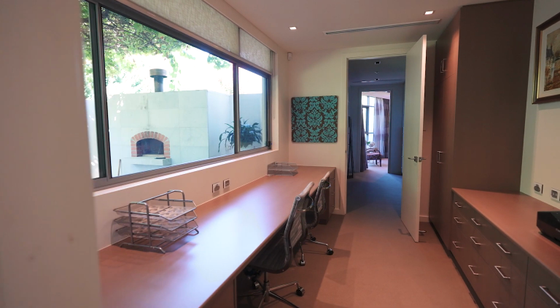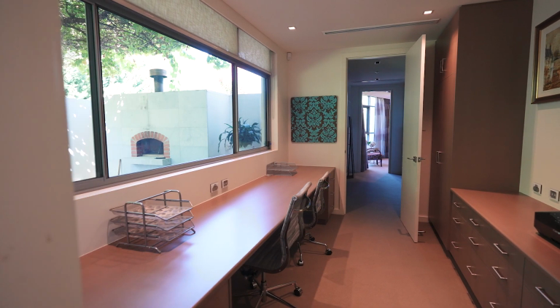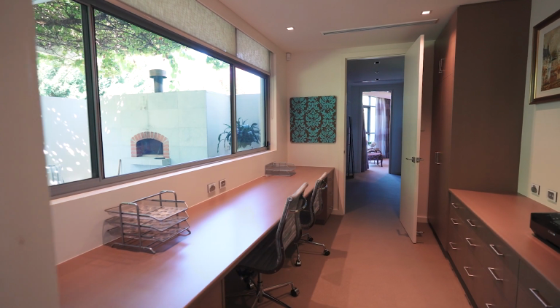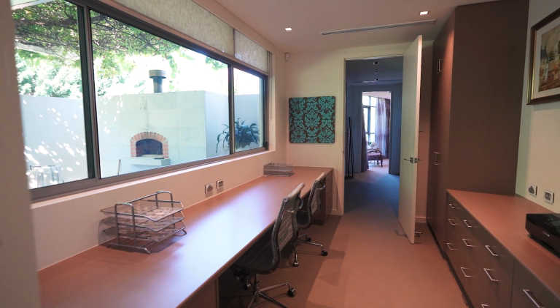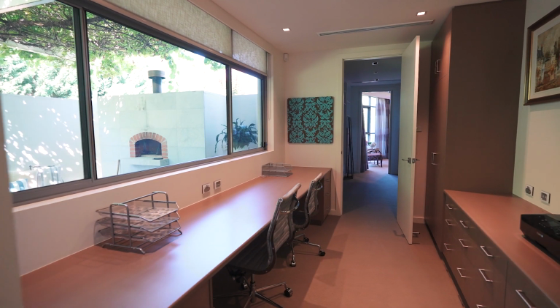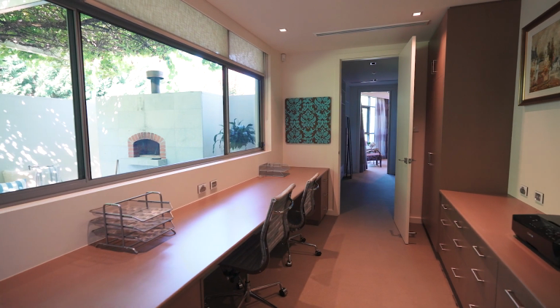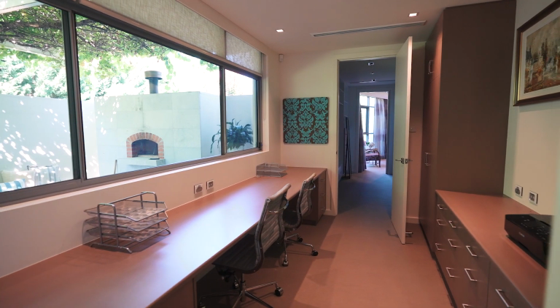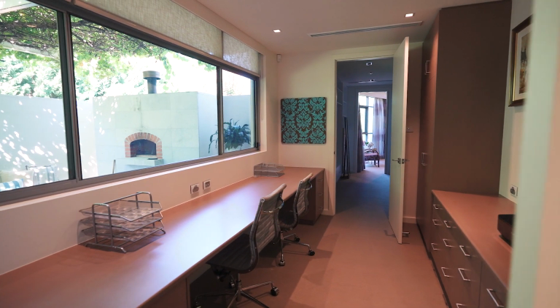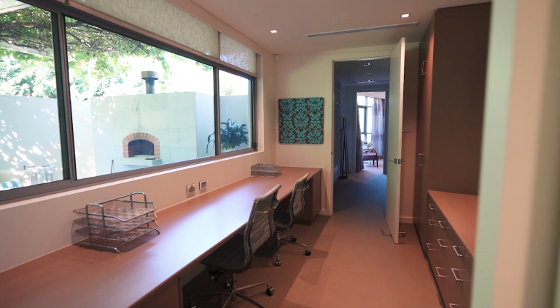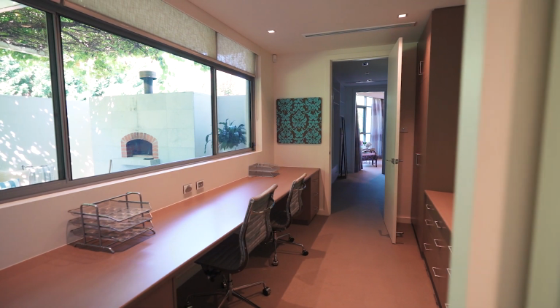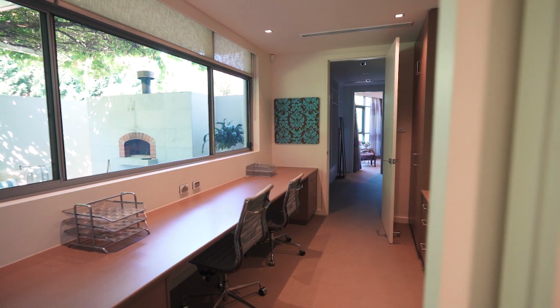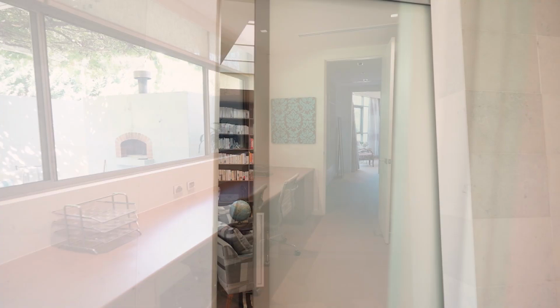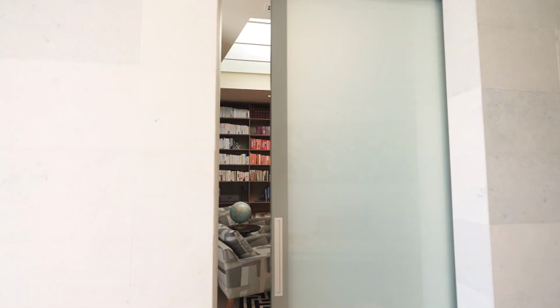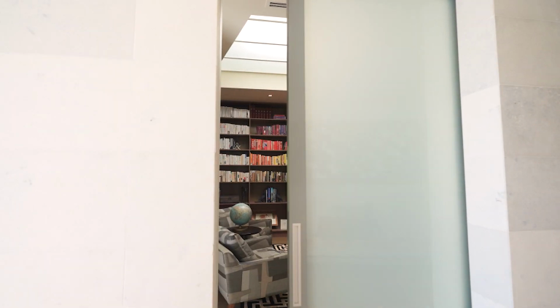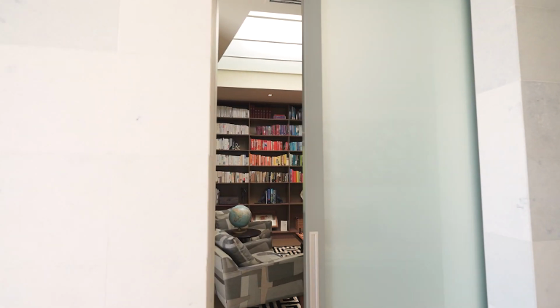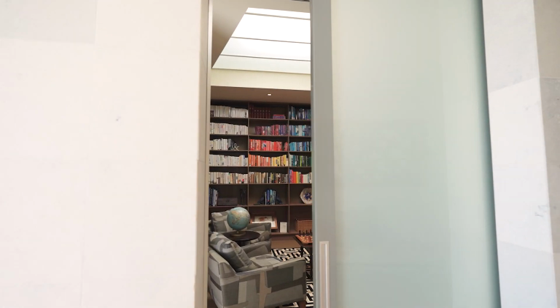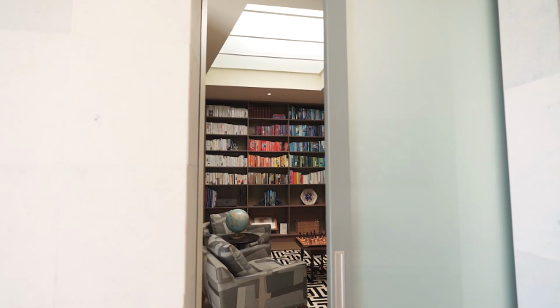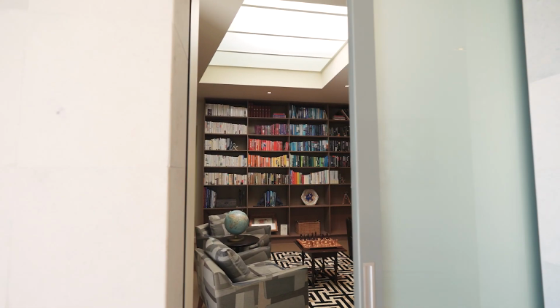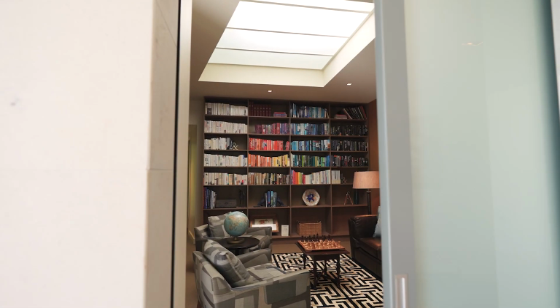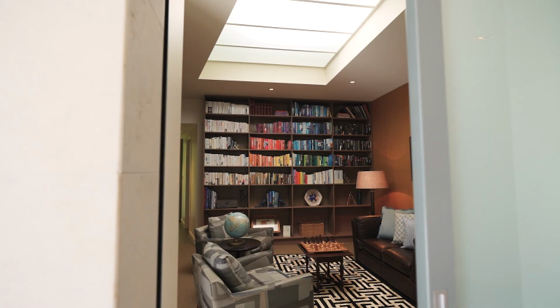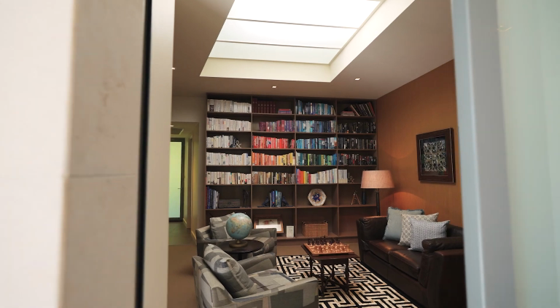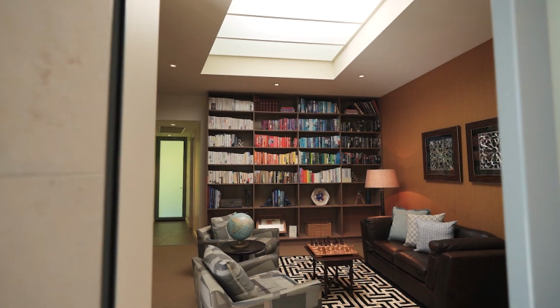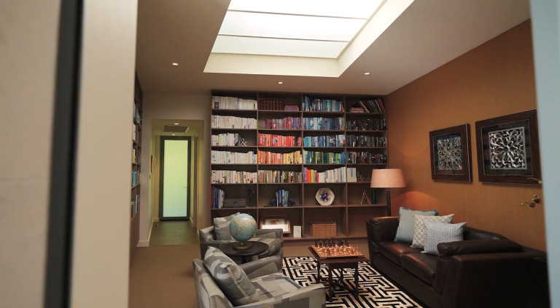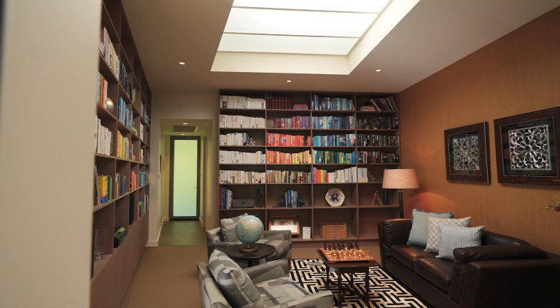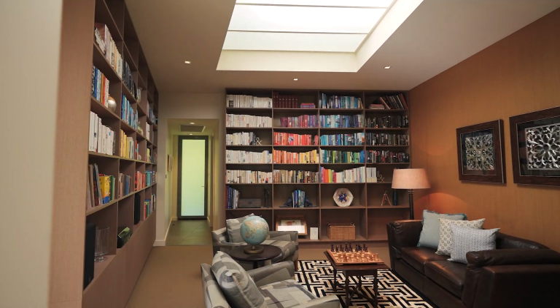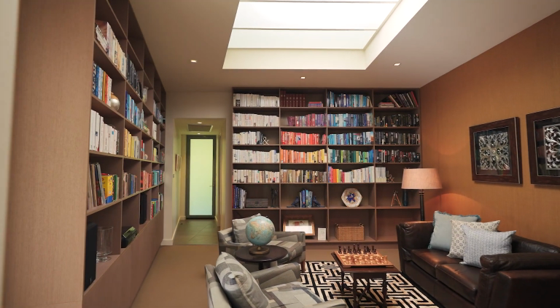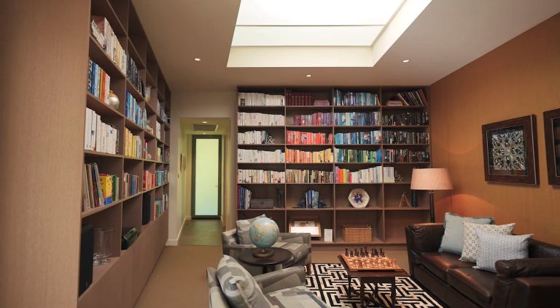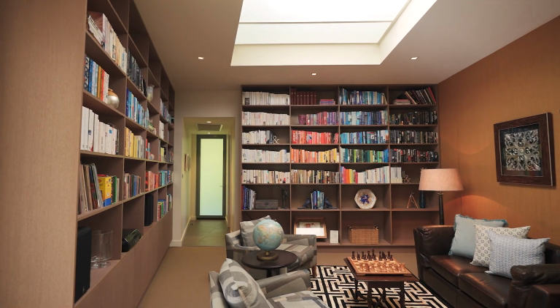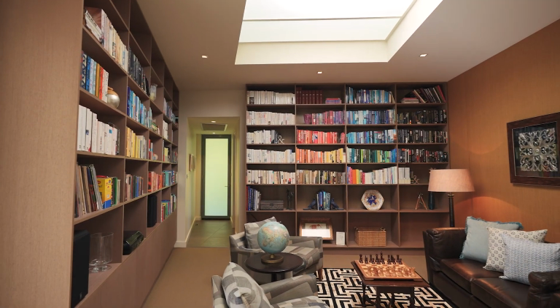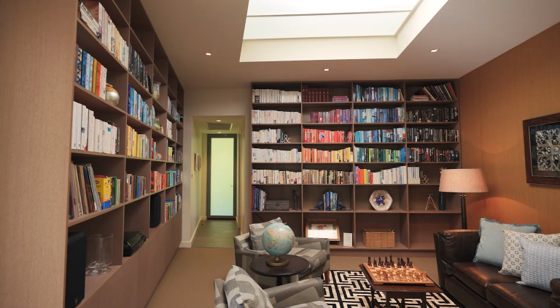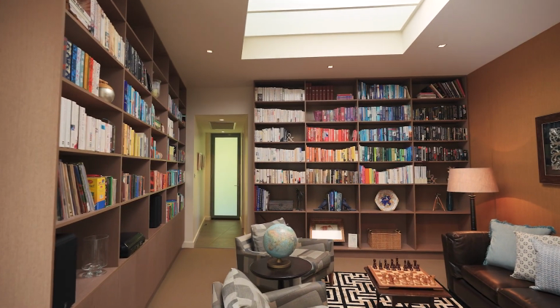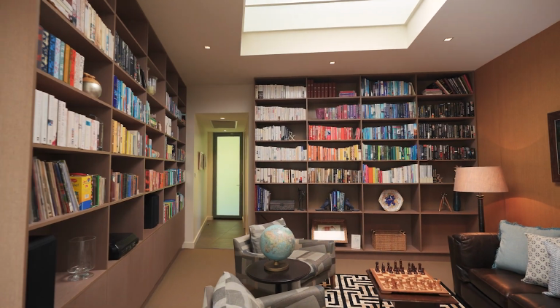The working professional will love the office, plus the library with no shortage of book shelf space.